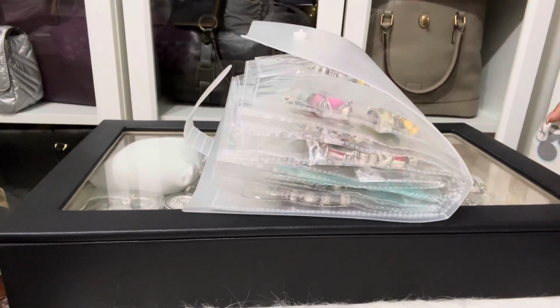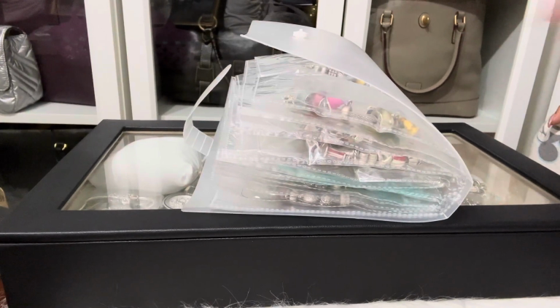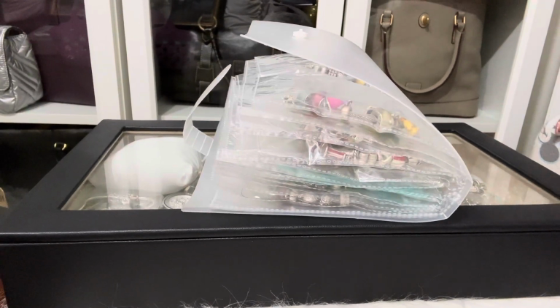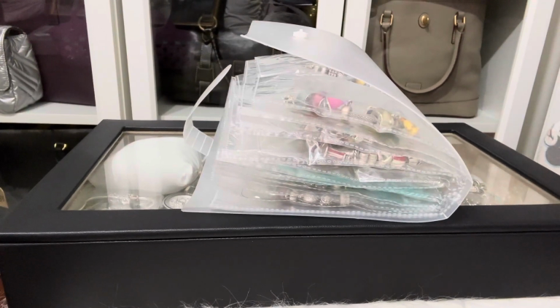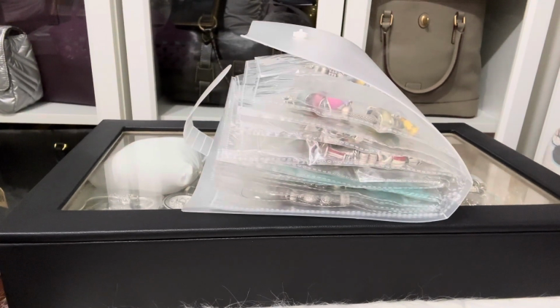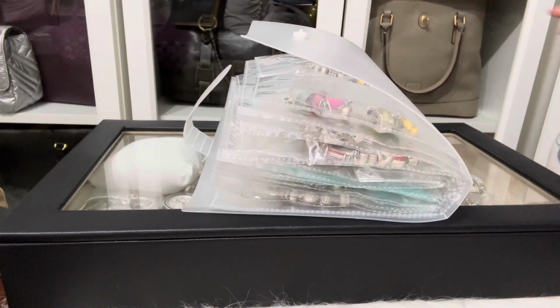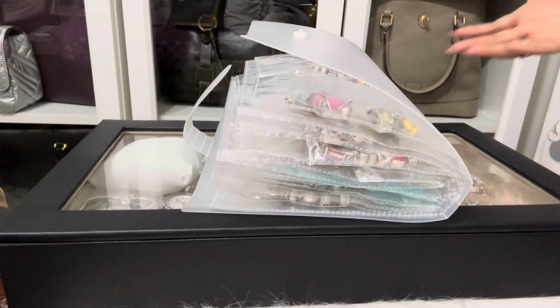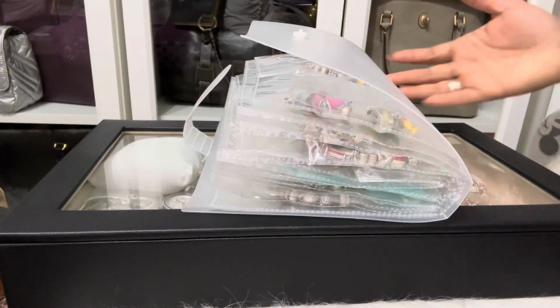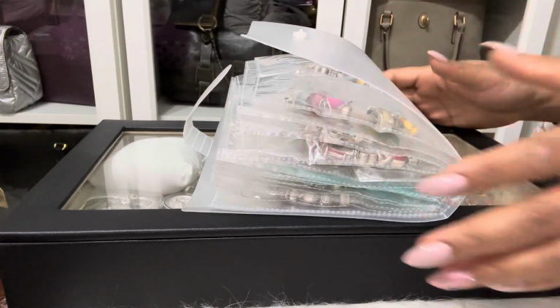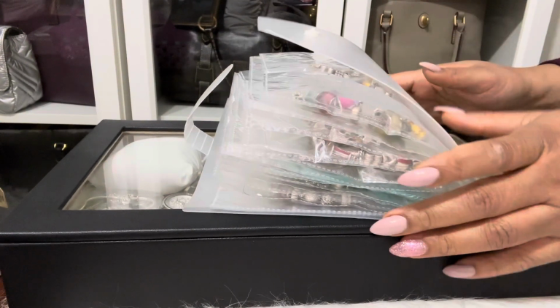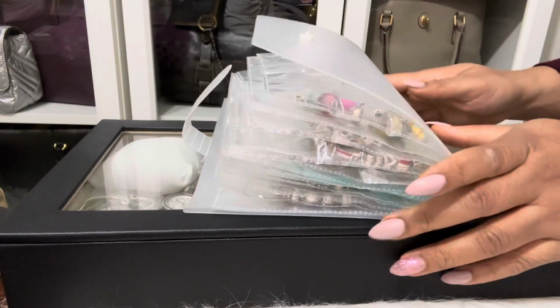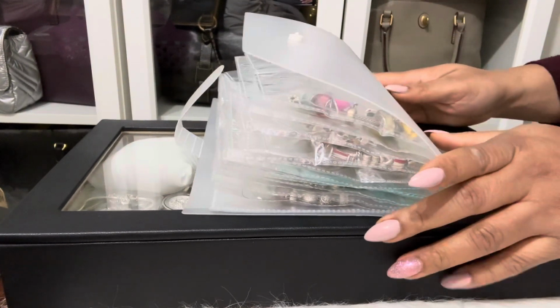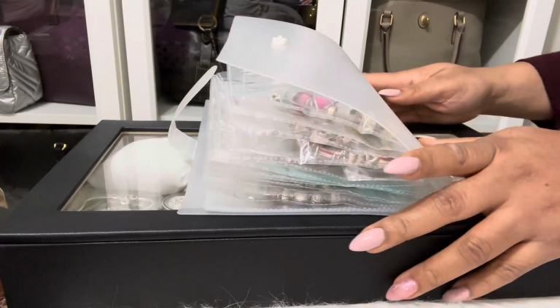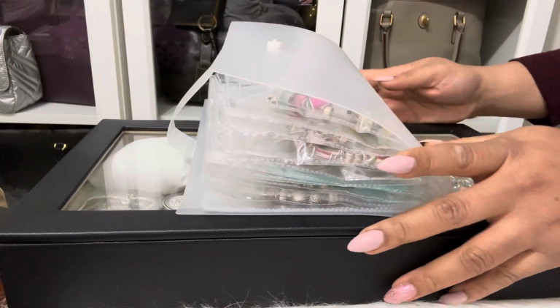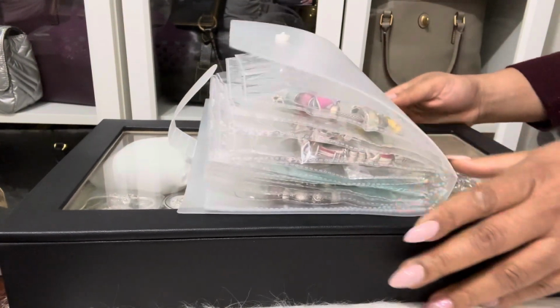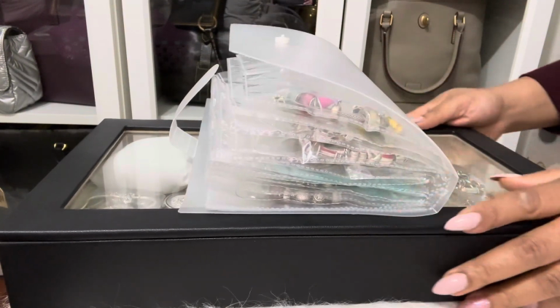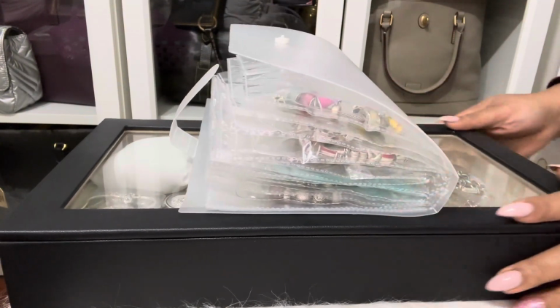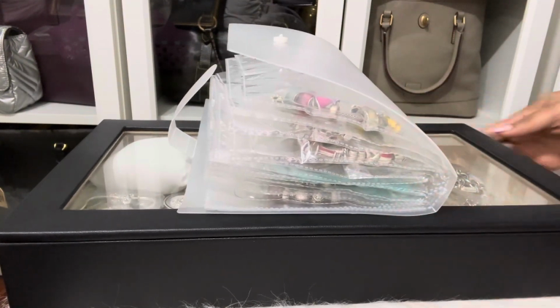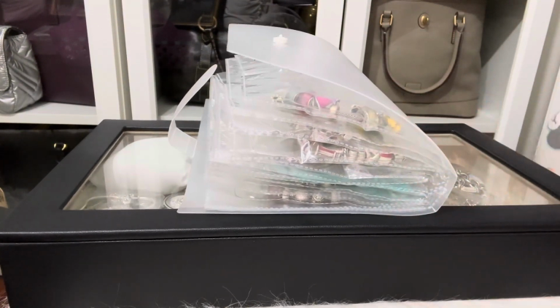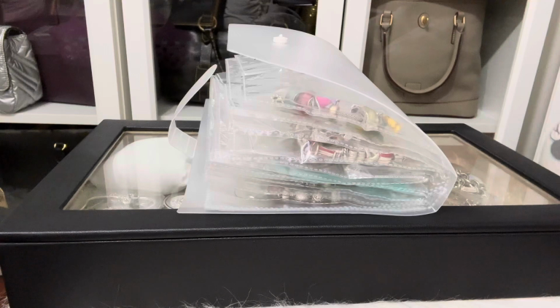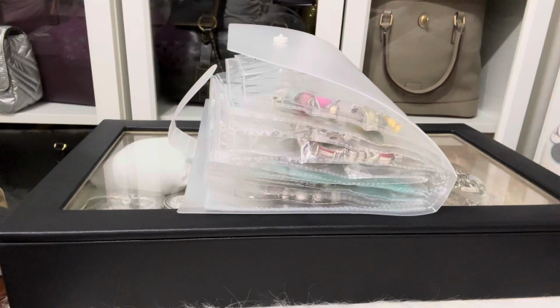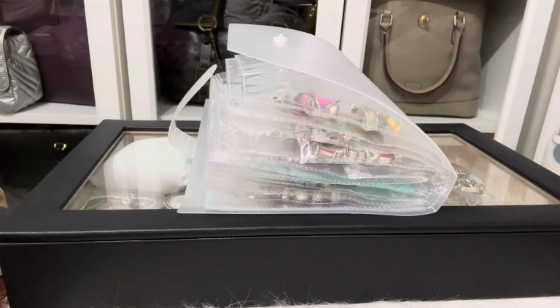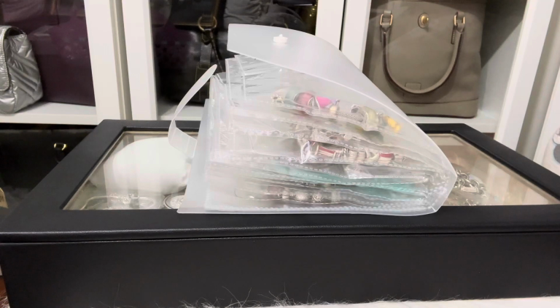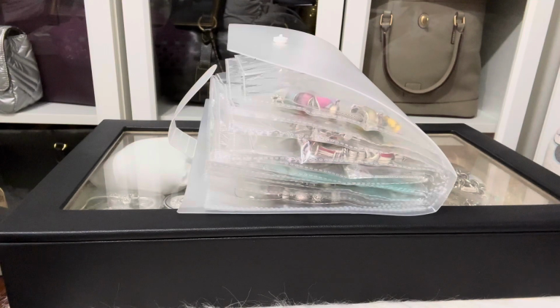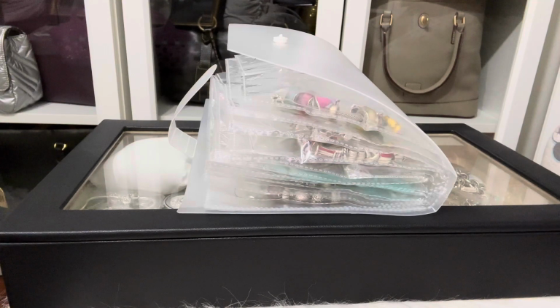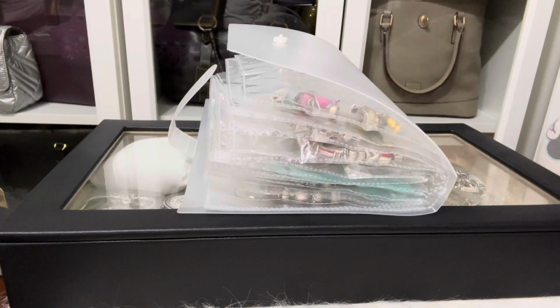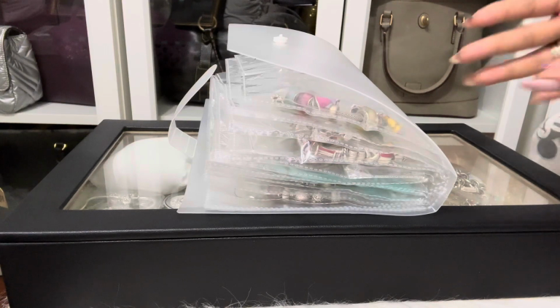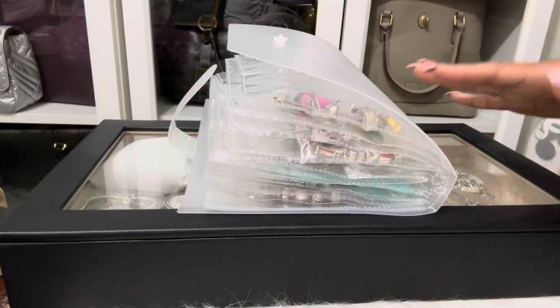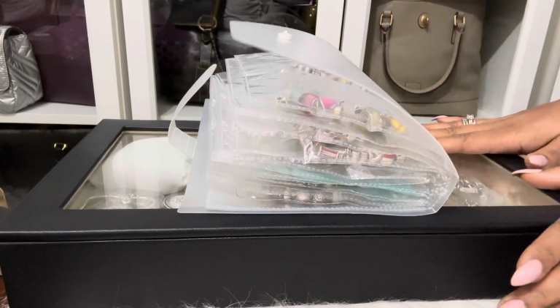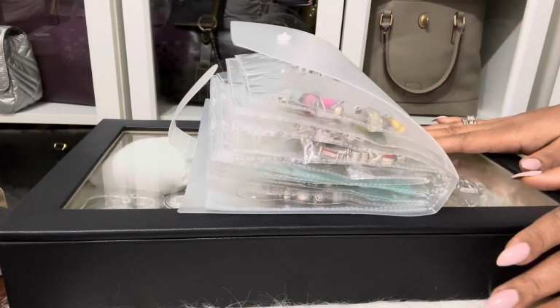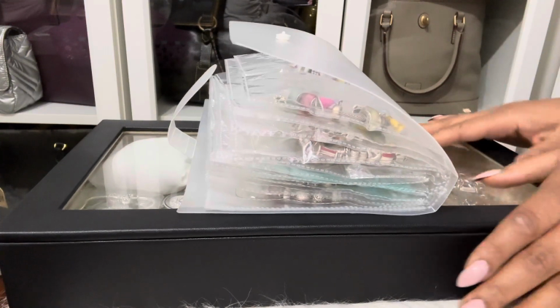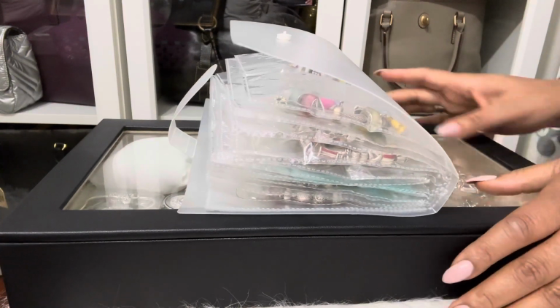Hey guys, this is Carmen. Welcome or welcome back to my channel. If you like handbags, accessories, Pandora, and bracelets, this is definitely the place to be.